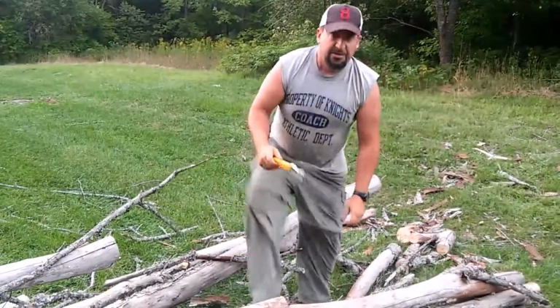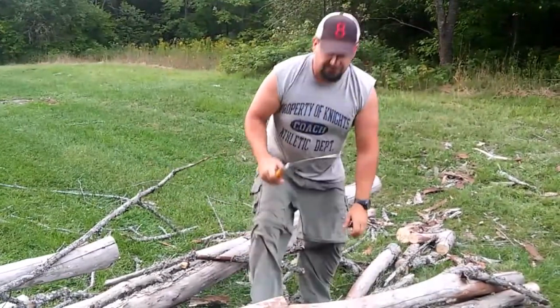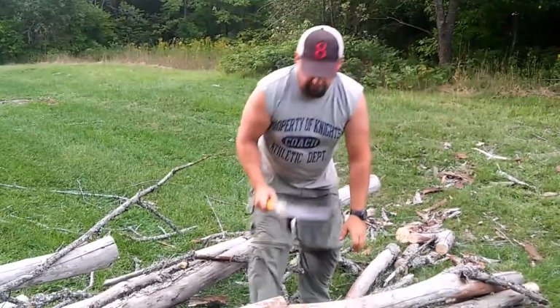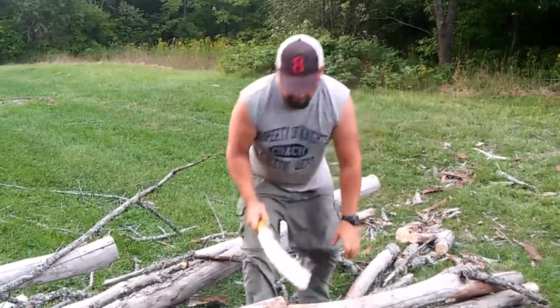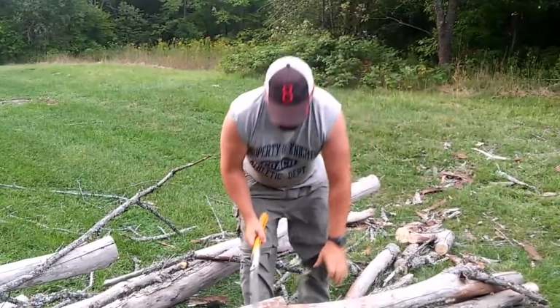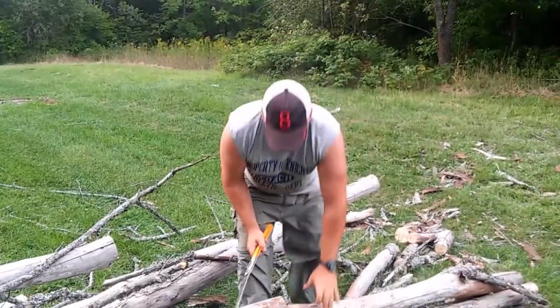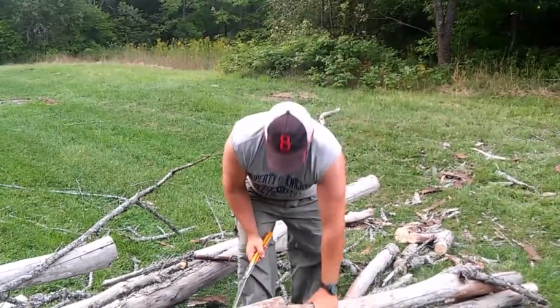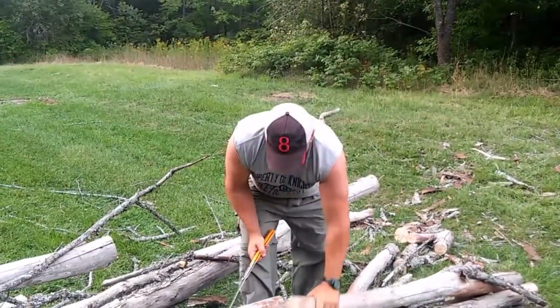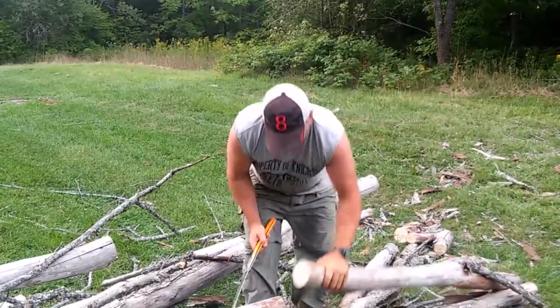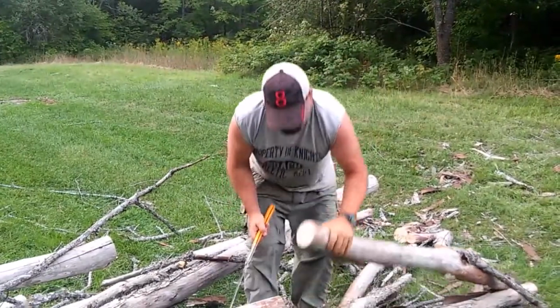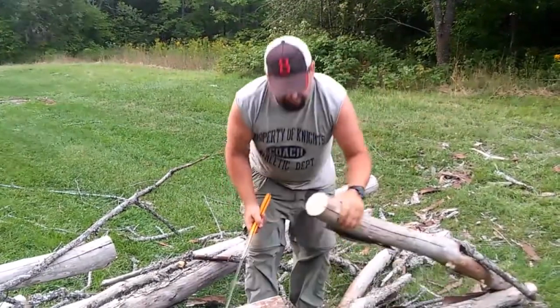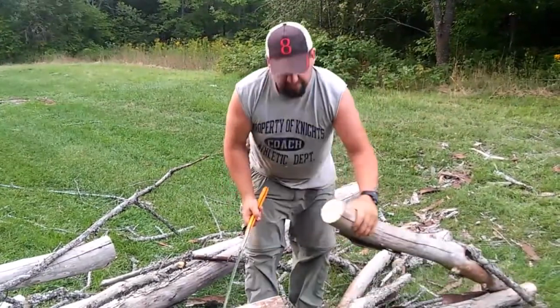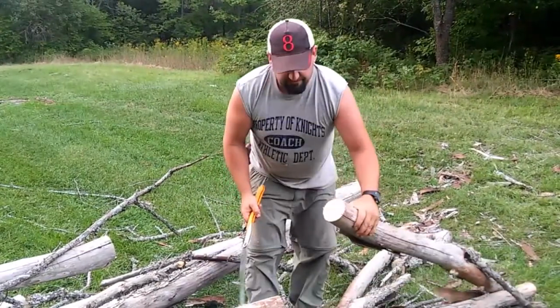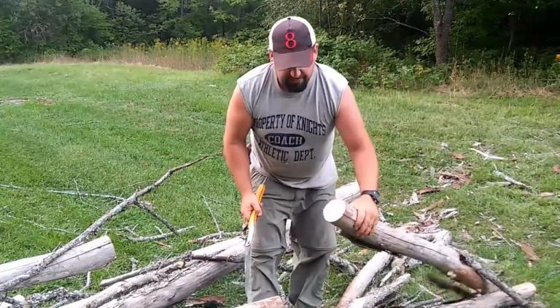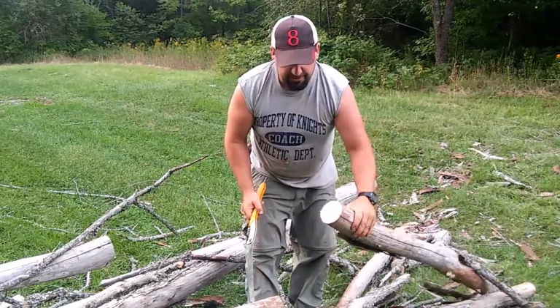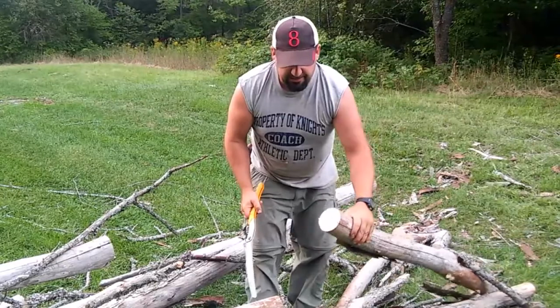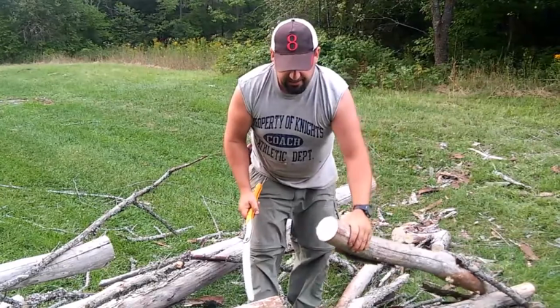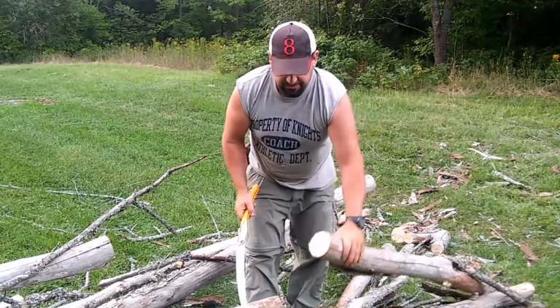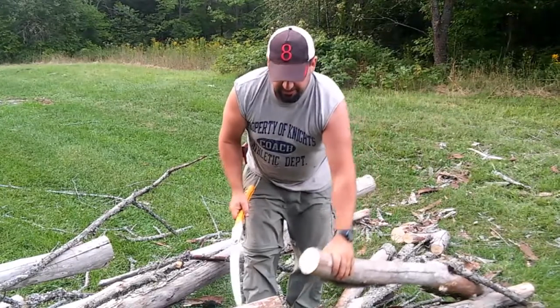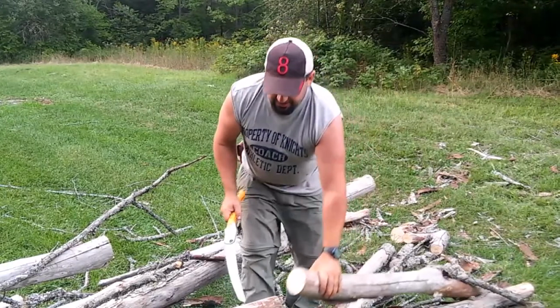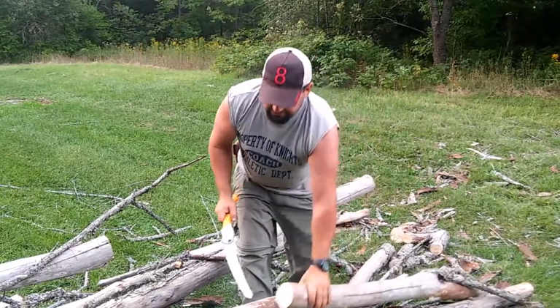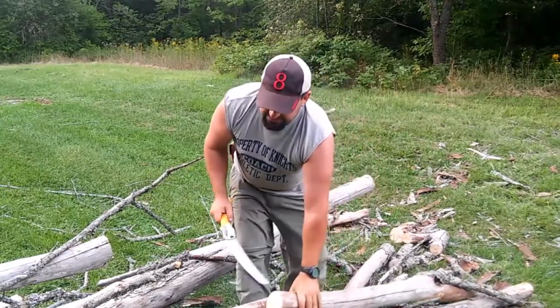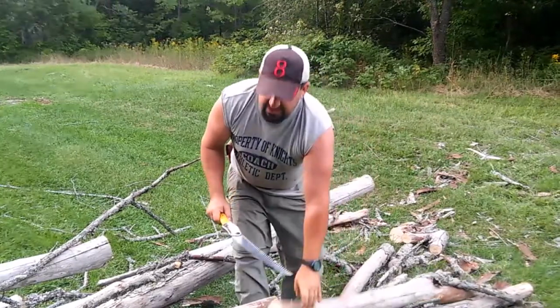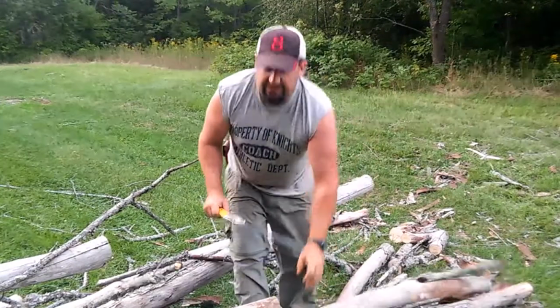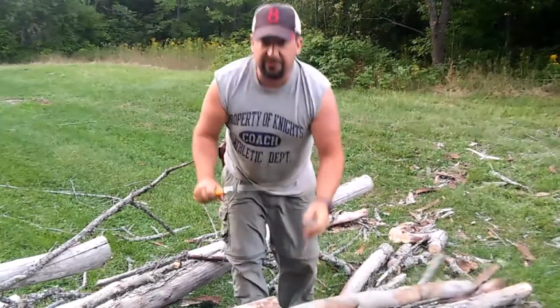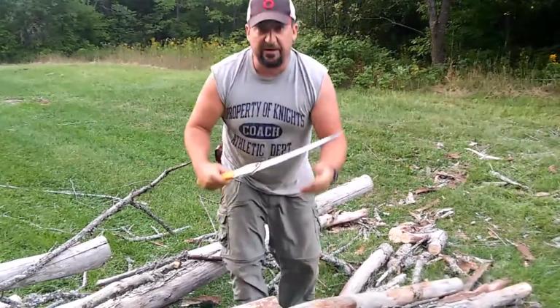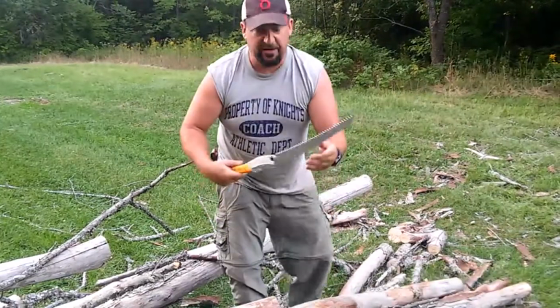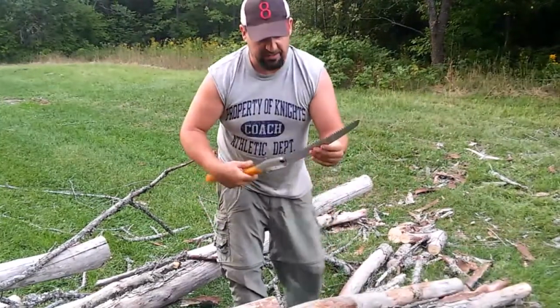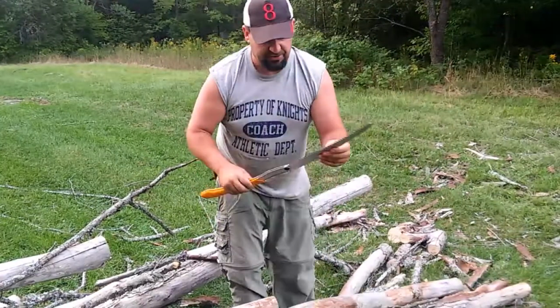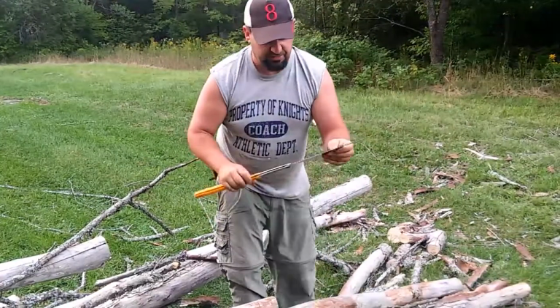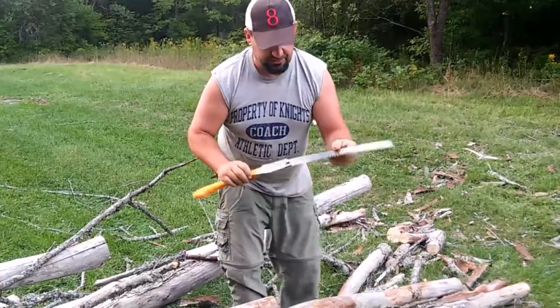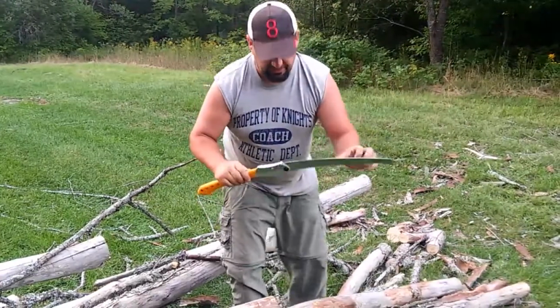Super hard wood, very clean cut, and that's a sign of a very sharp saw.